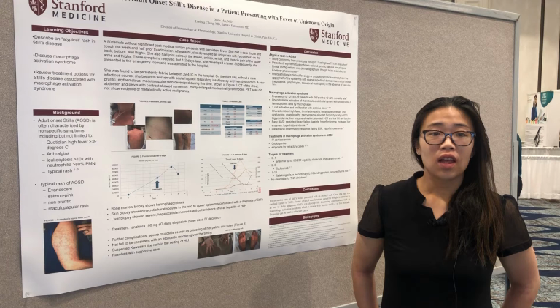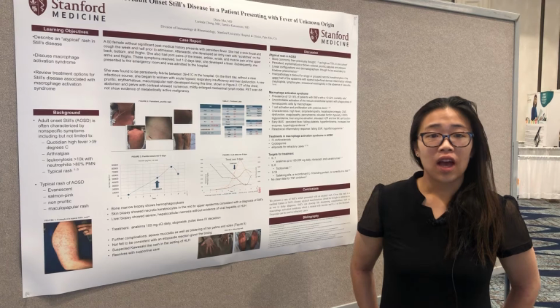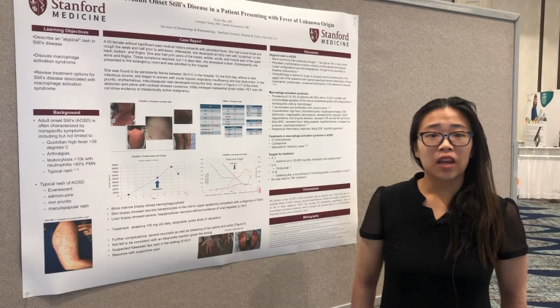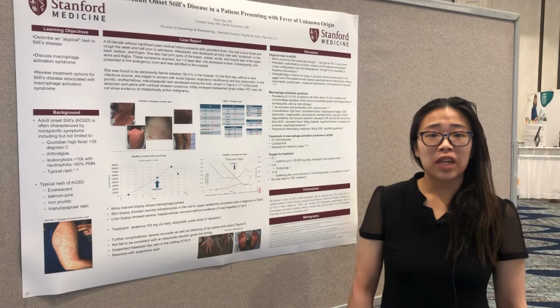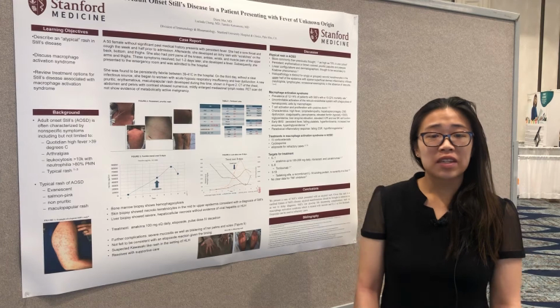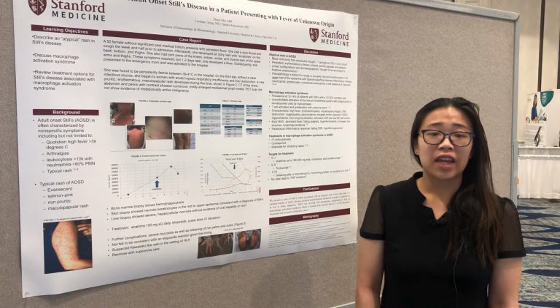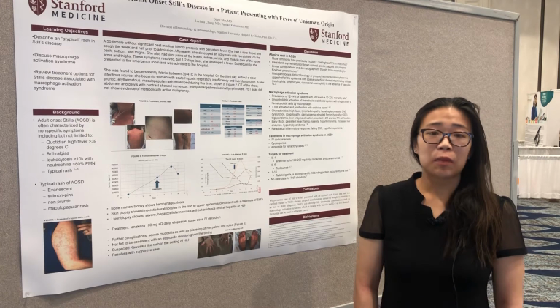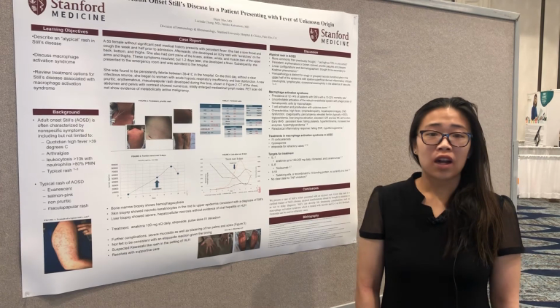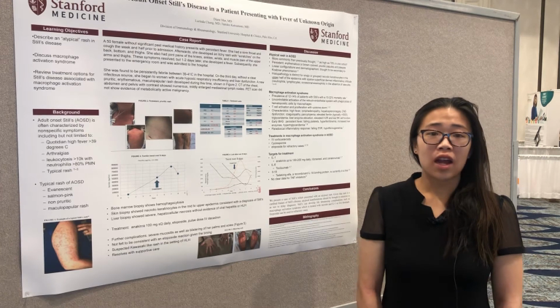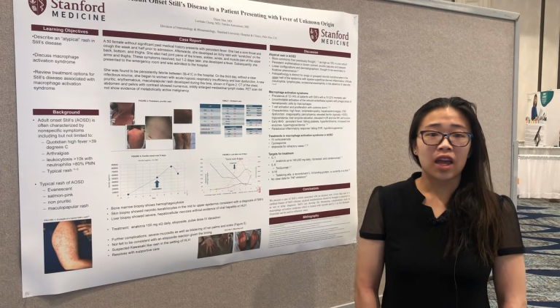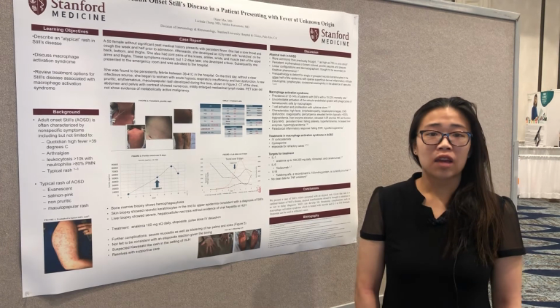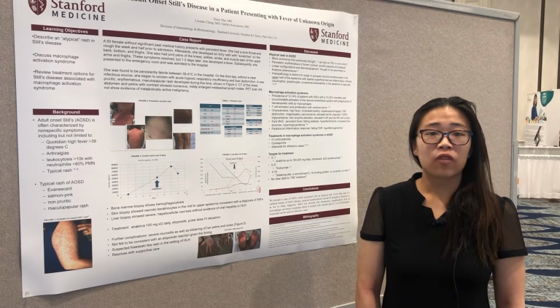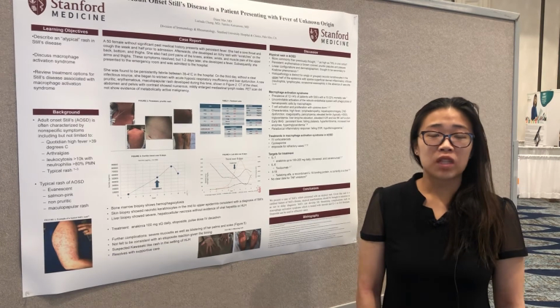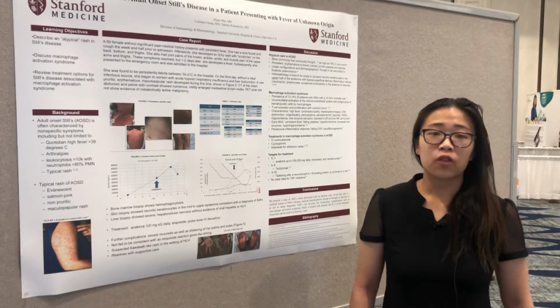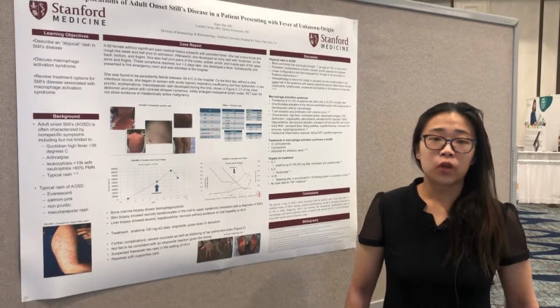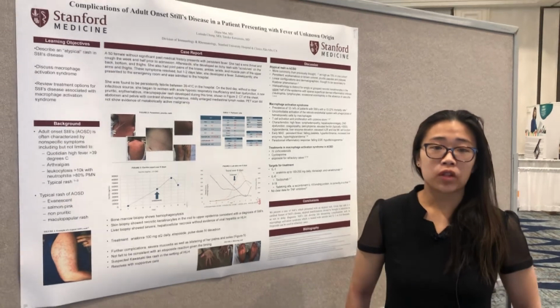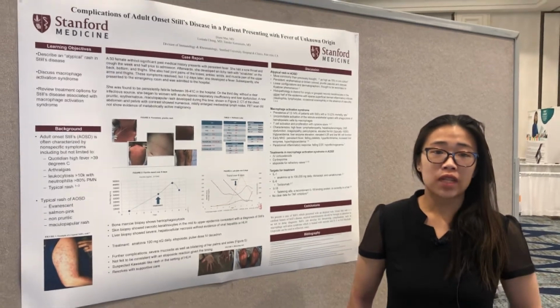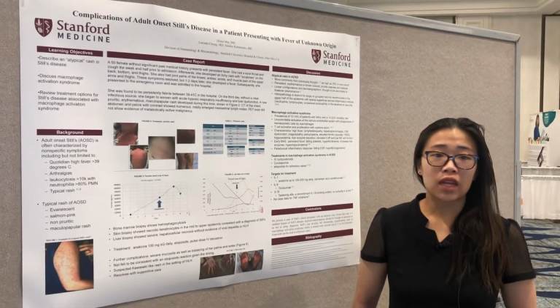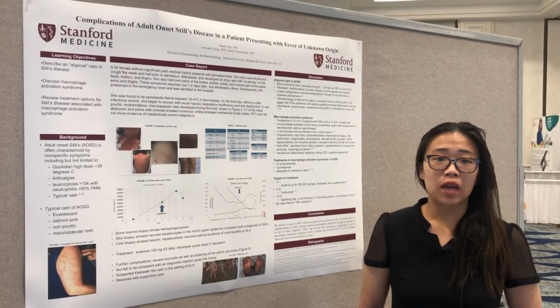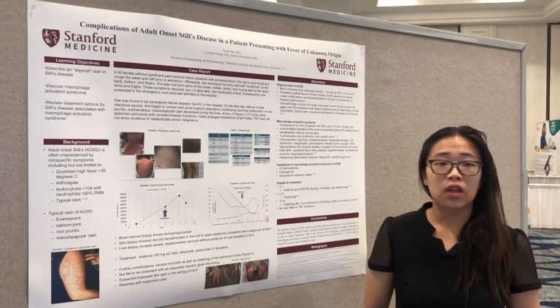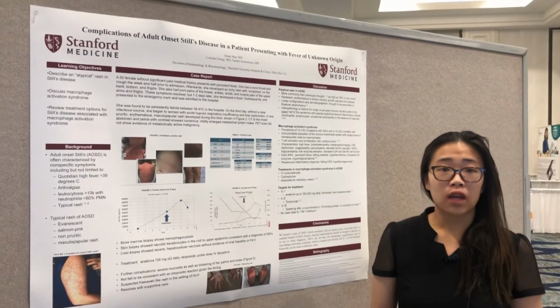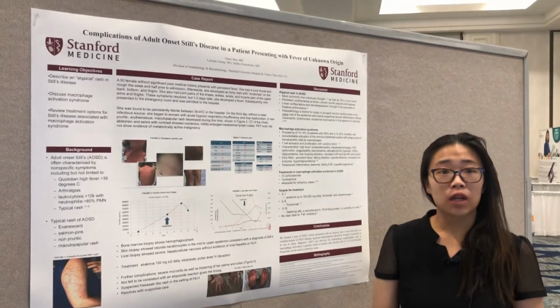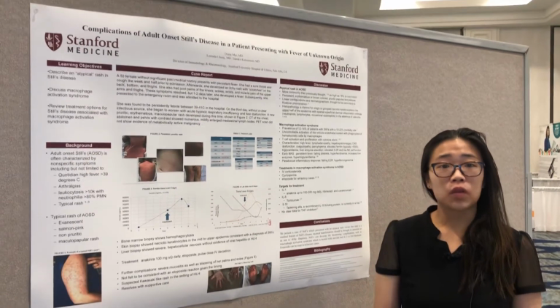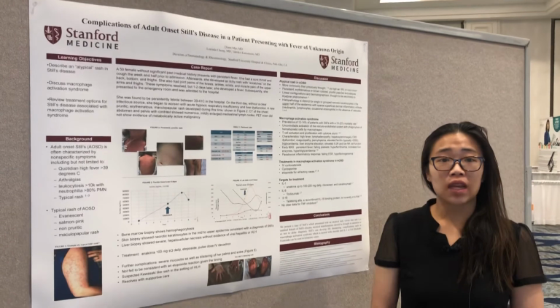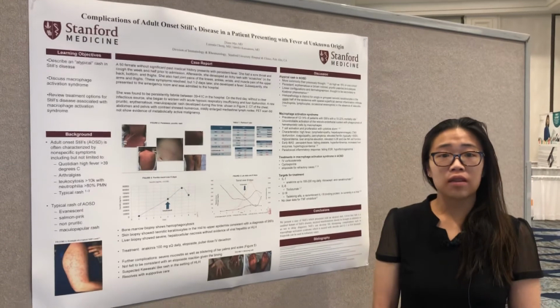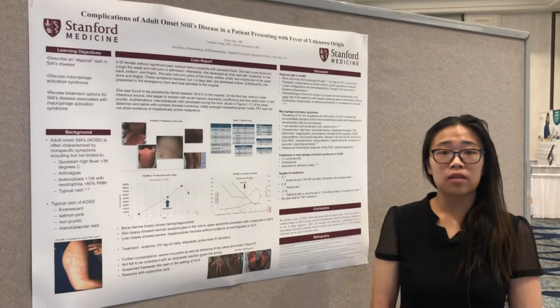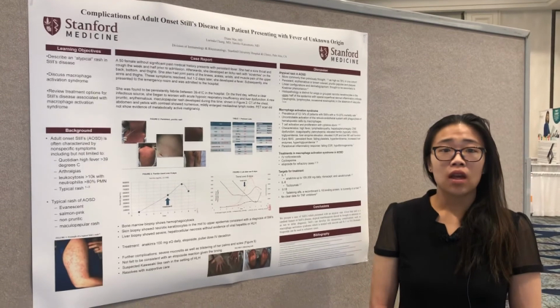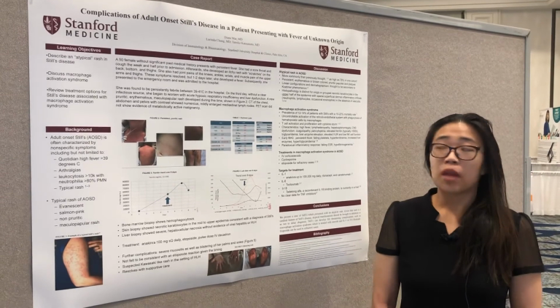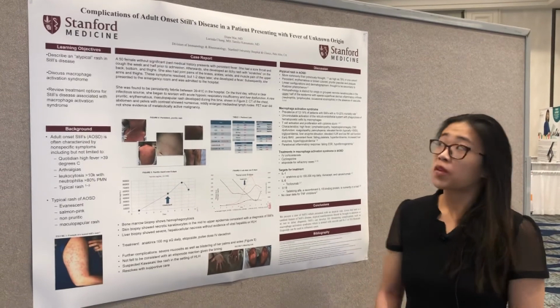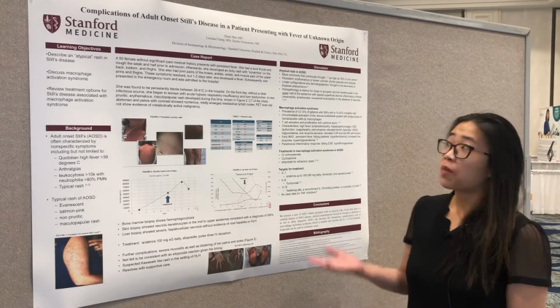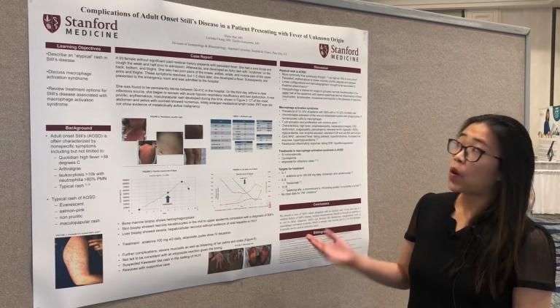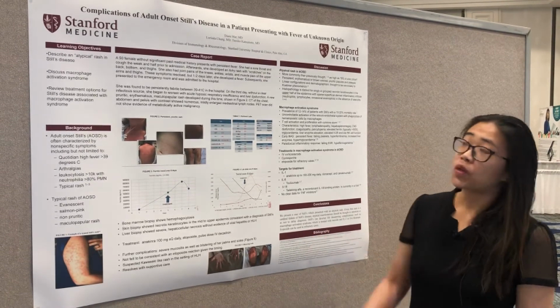Hi, my name is Diane Marr. I am from Stanford University. I'm here at RWCS, and I am presenting my poster.